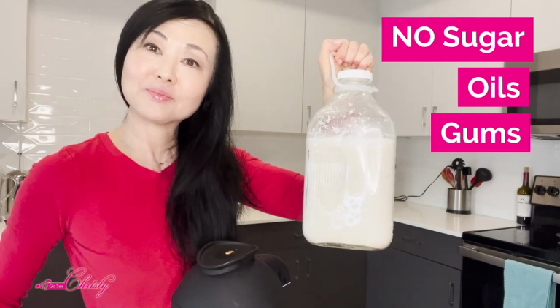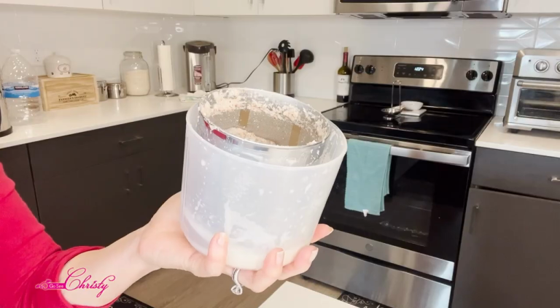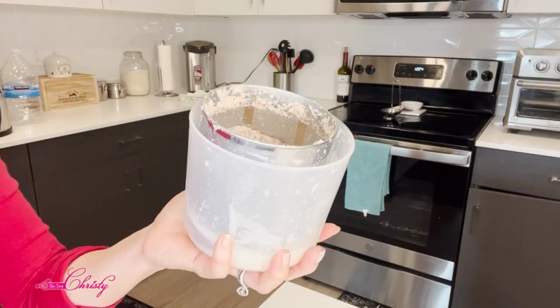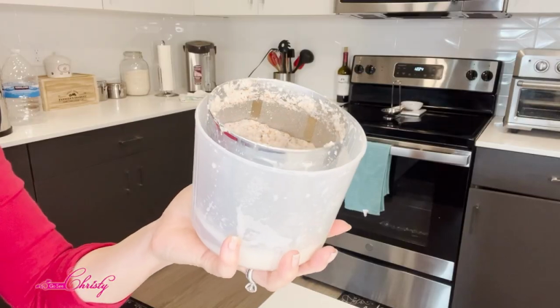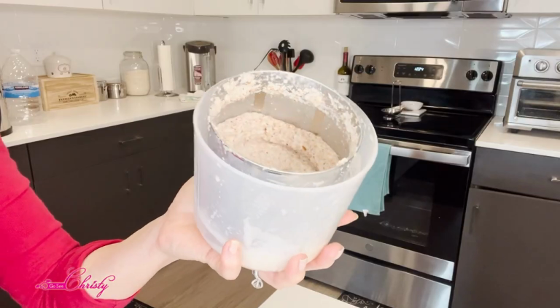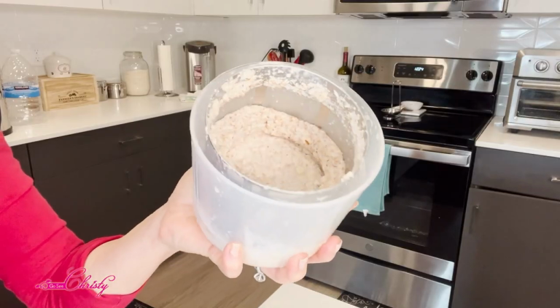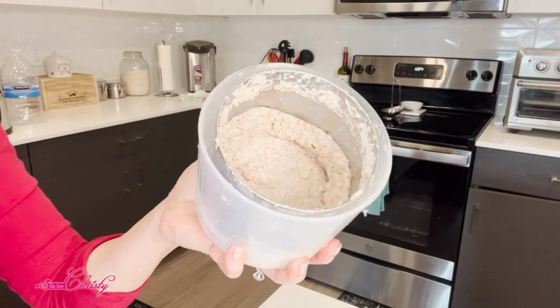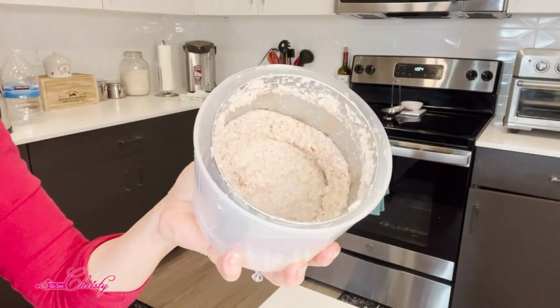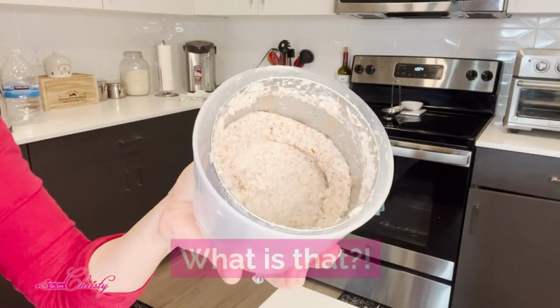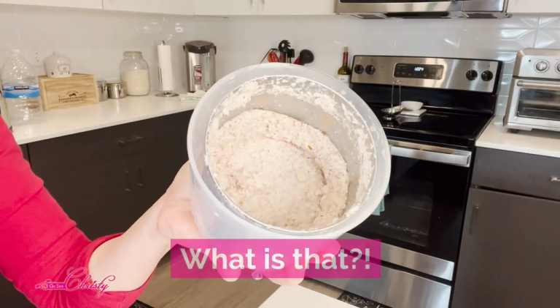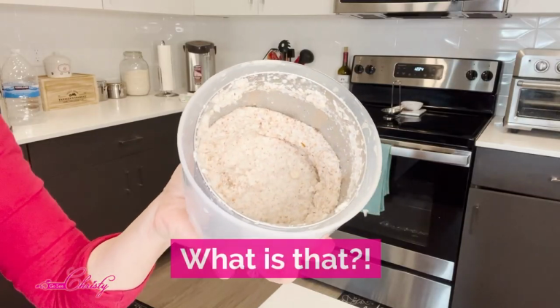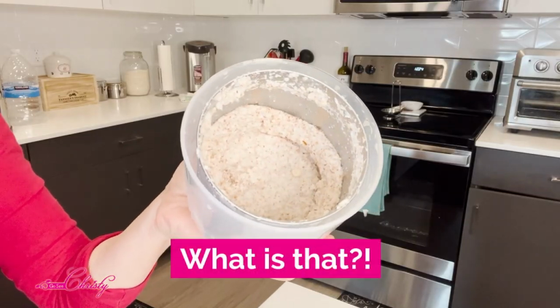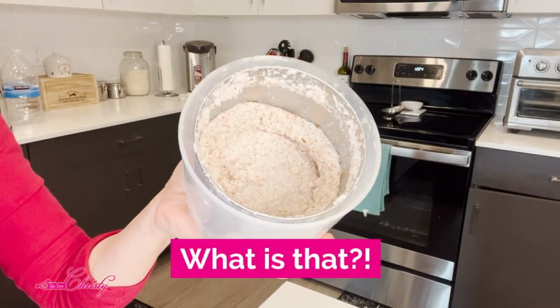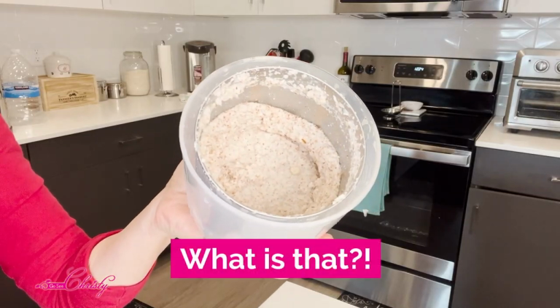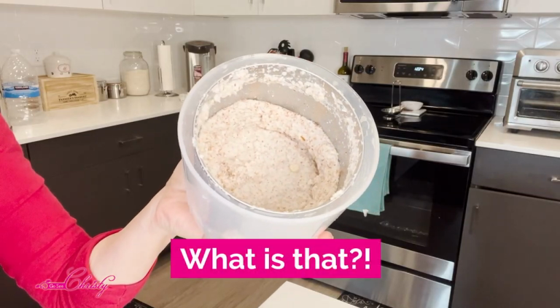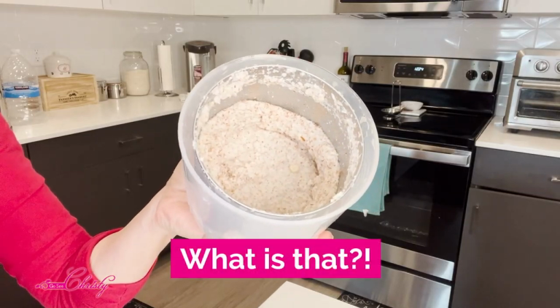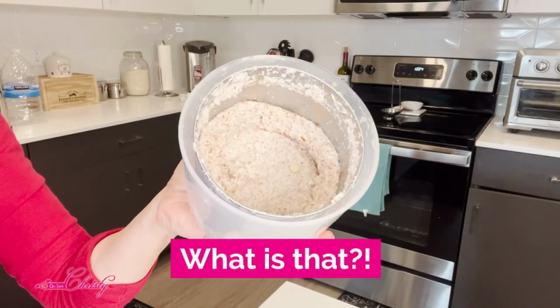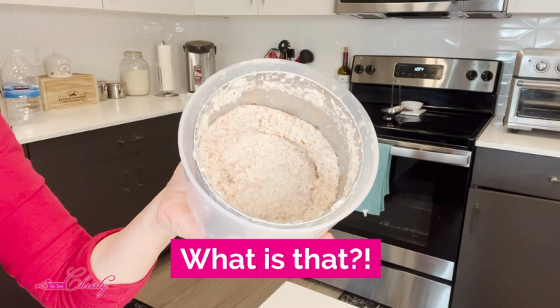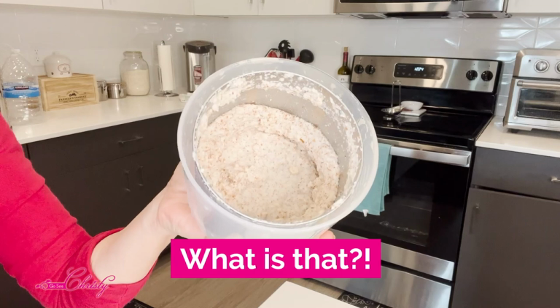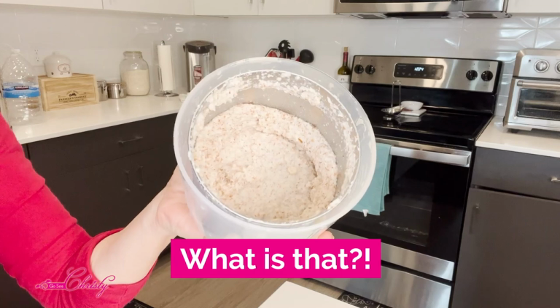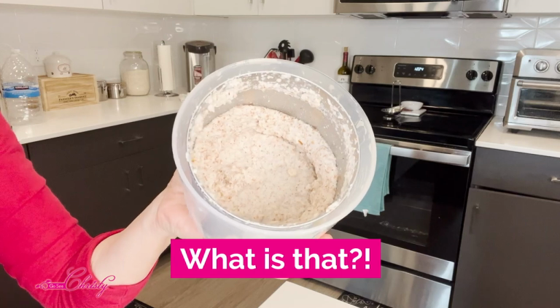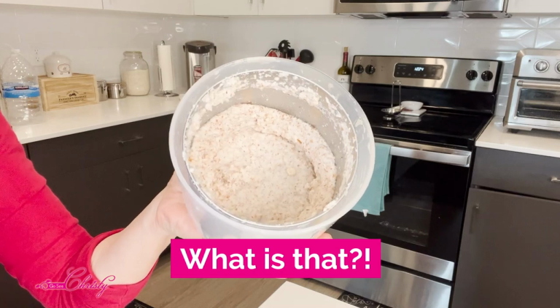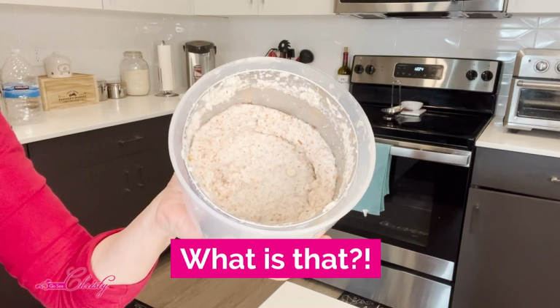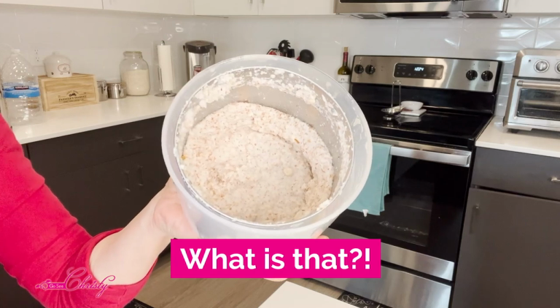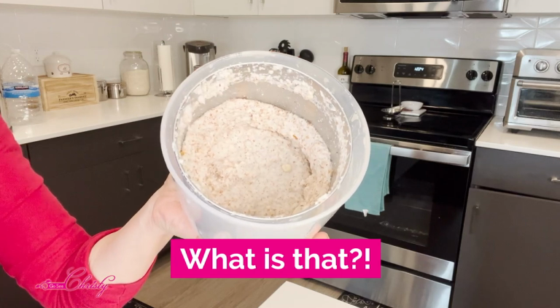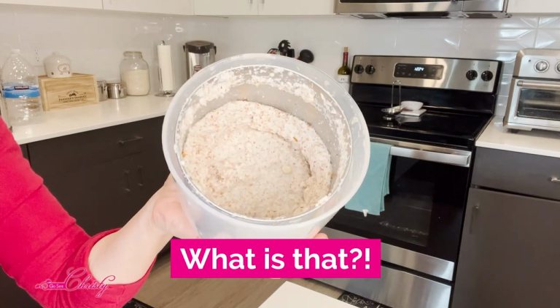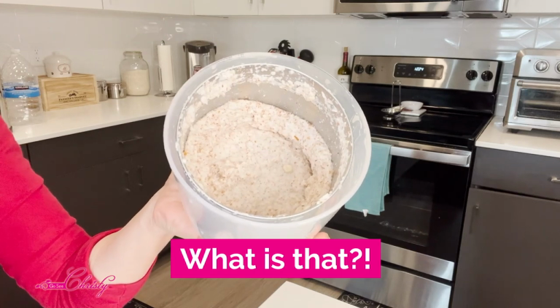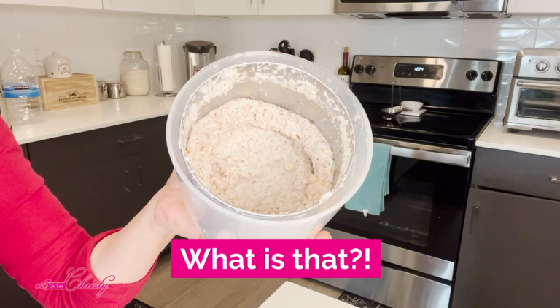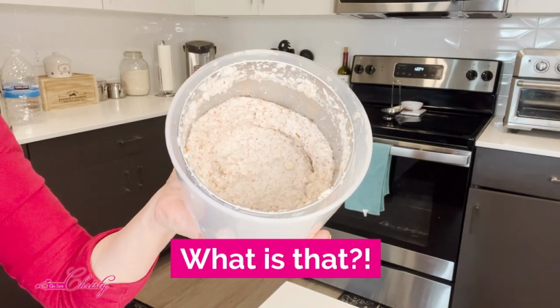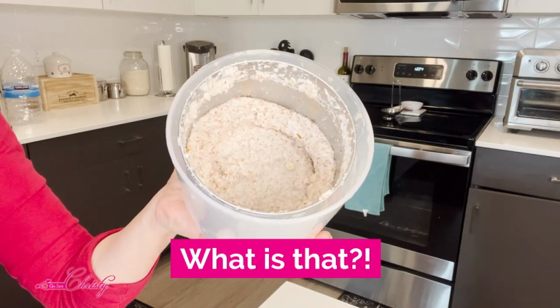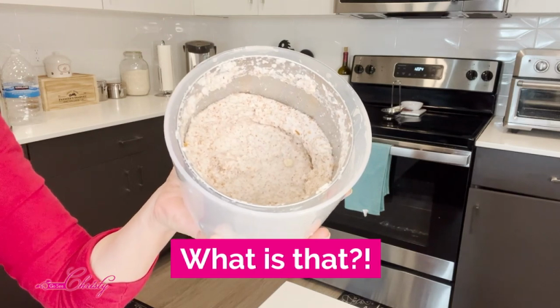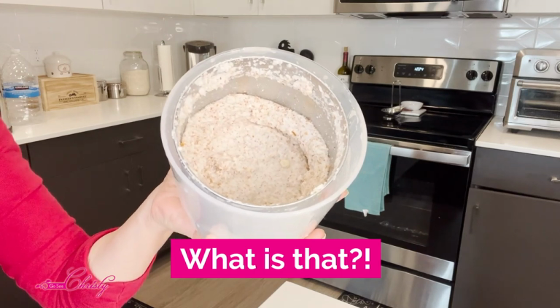So now what do you do with all that leftover almond meal, oat meal, or coconut meal that you have after you've made your fresh homemade milk?